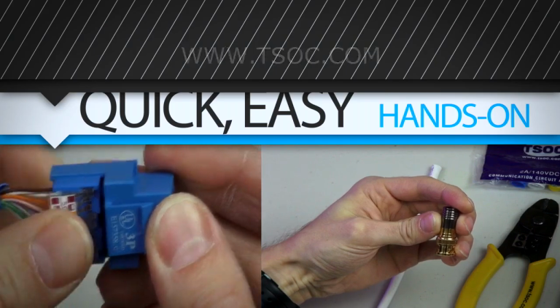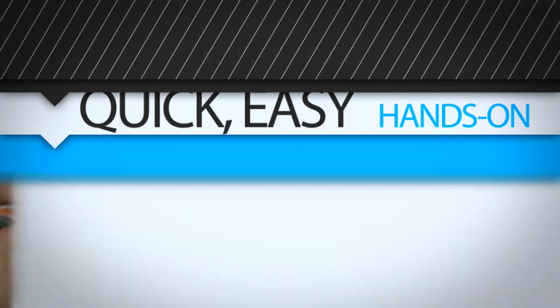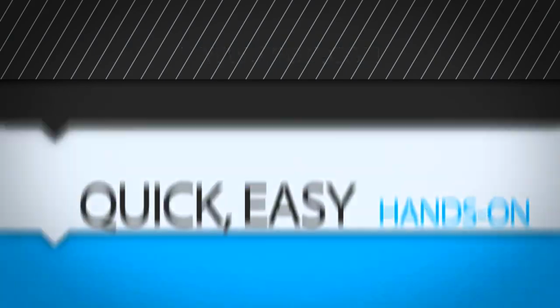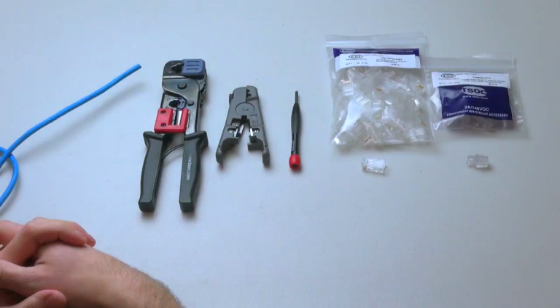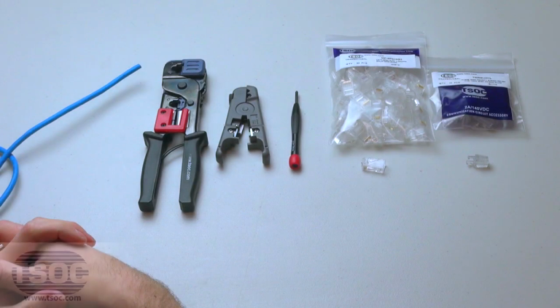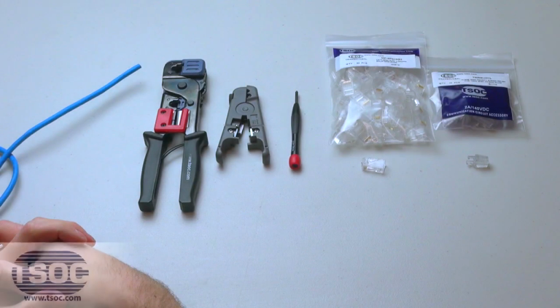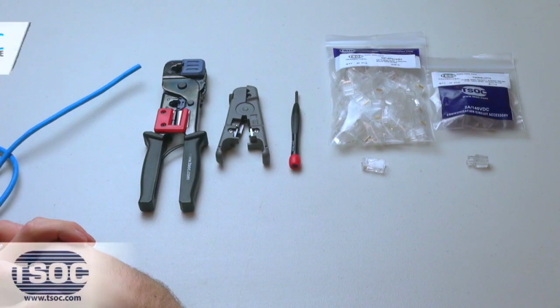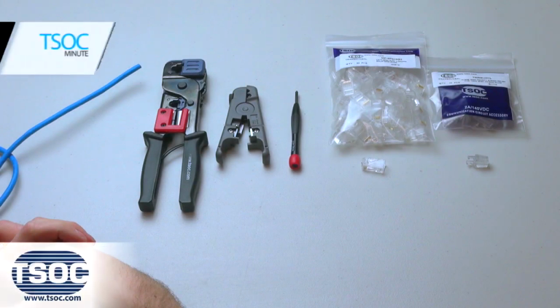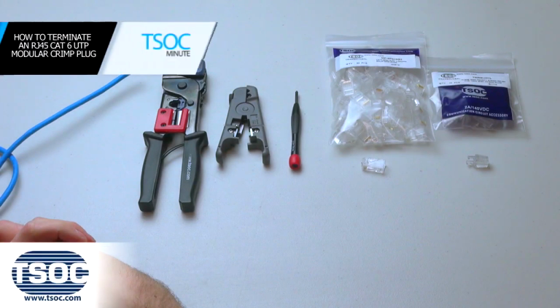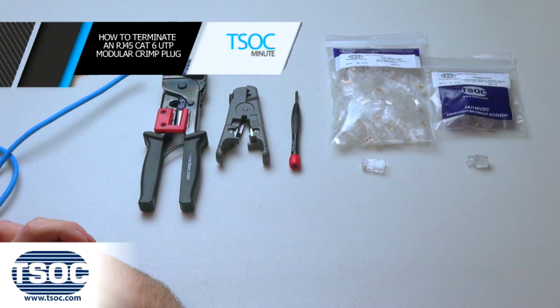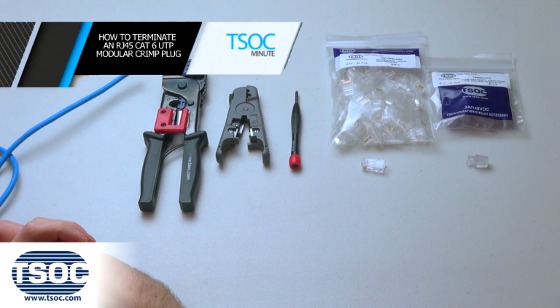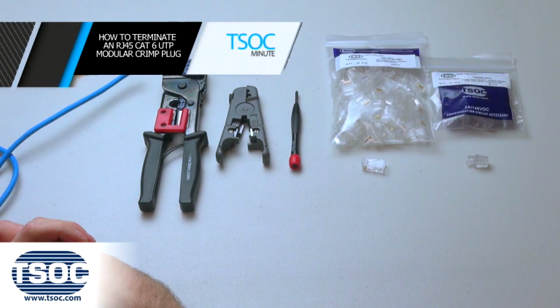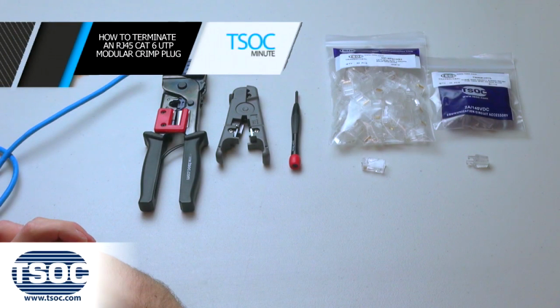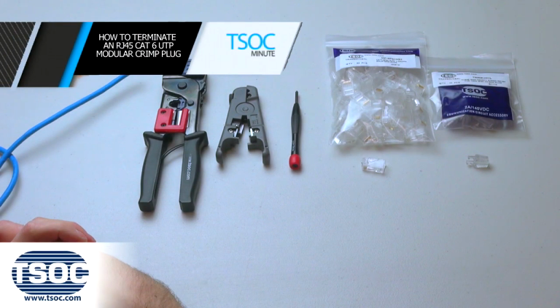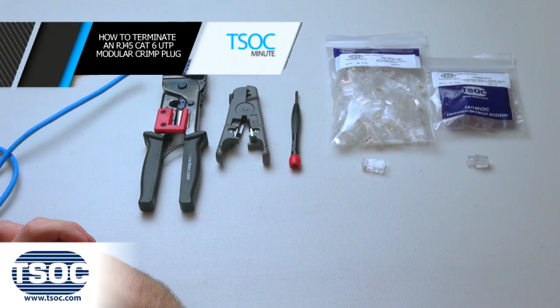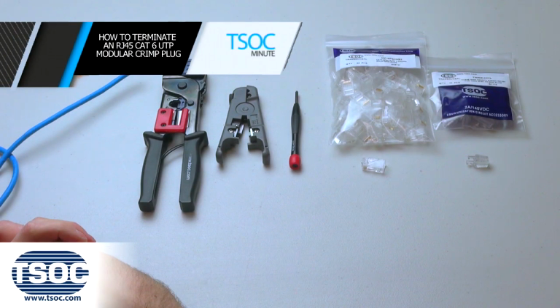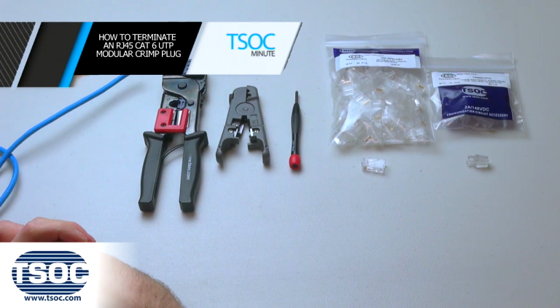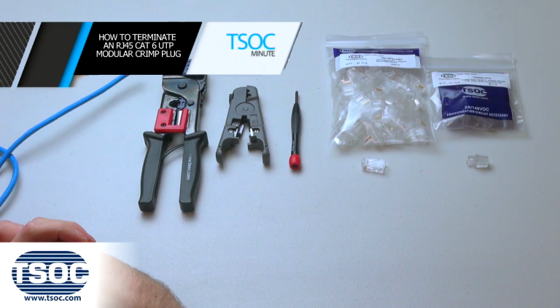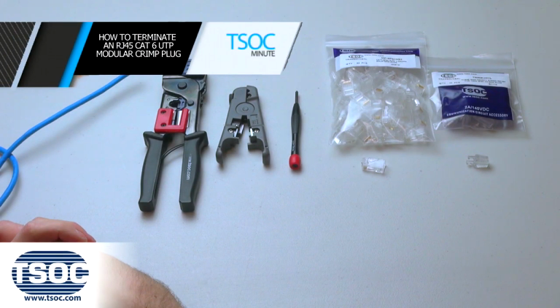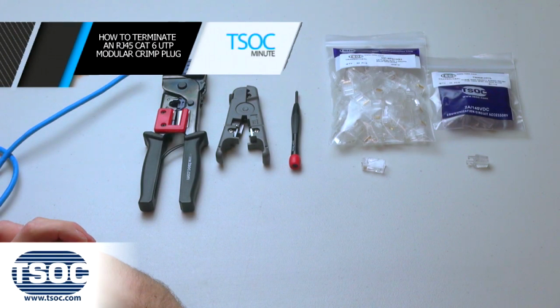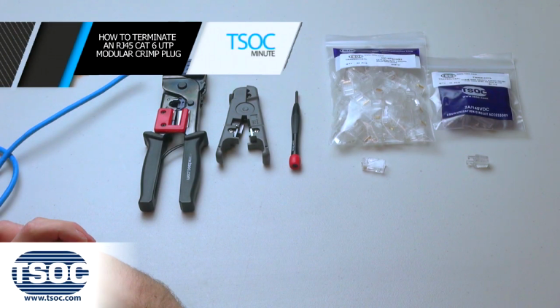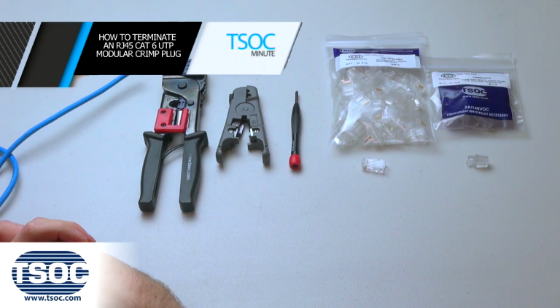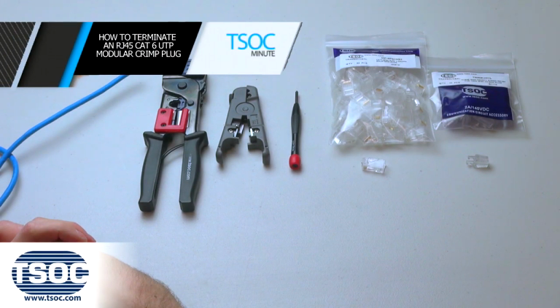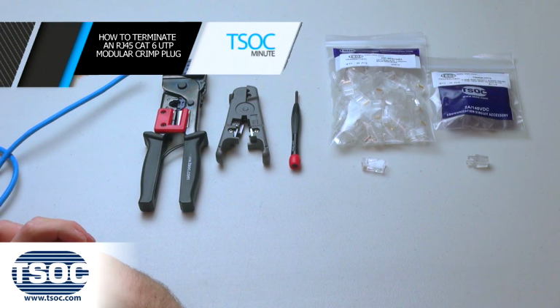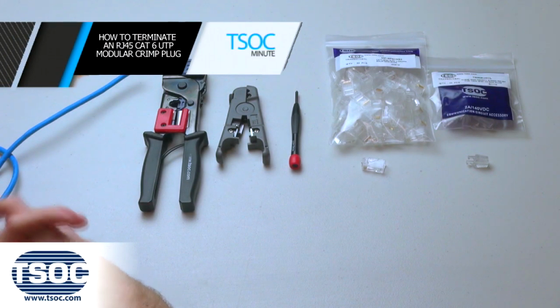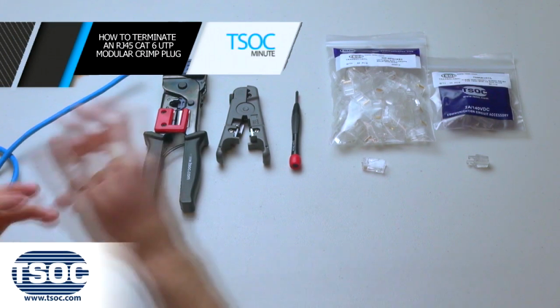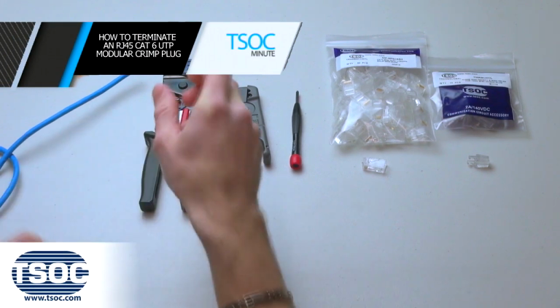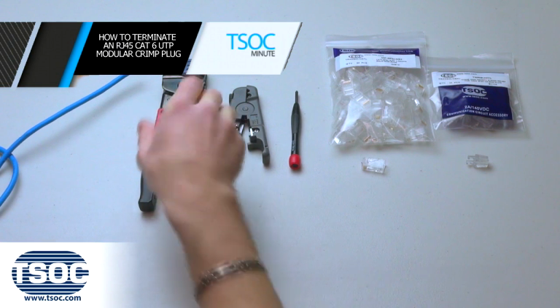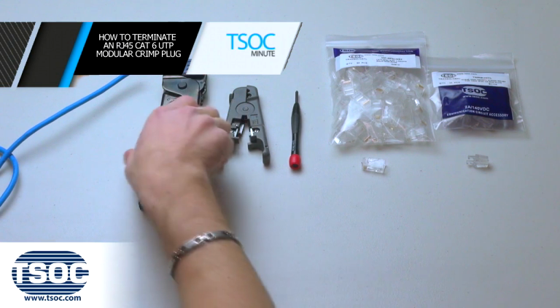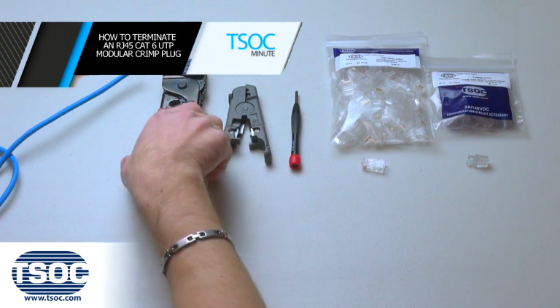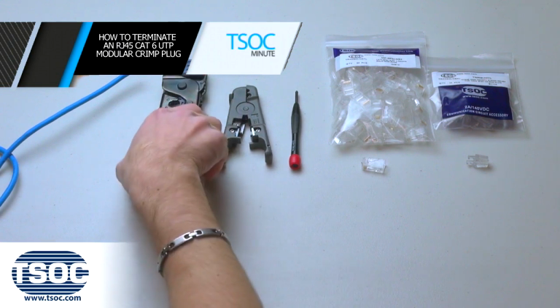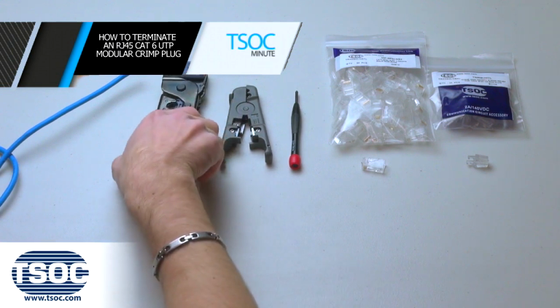How to terminate an RJ45 Cat6 UTP Modular Crimp Plug.